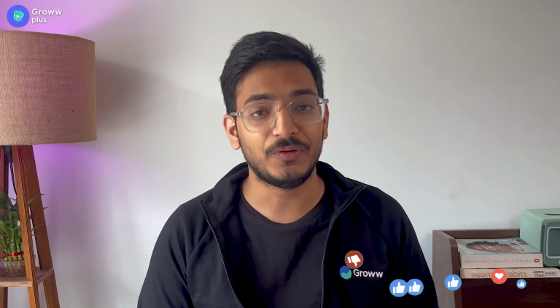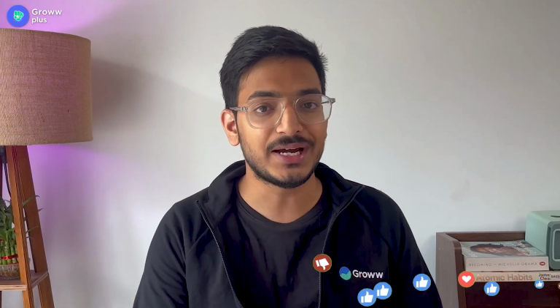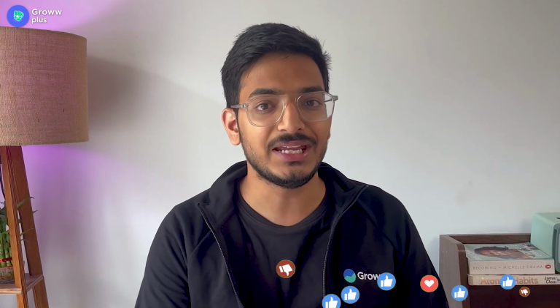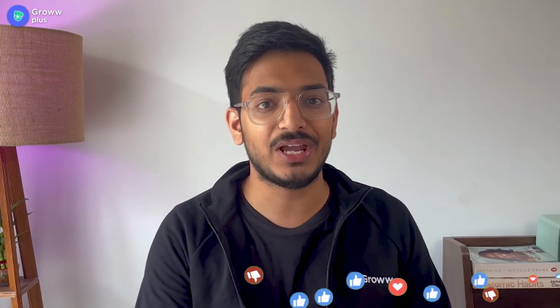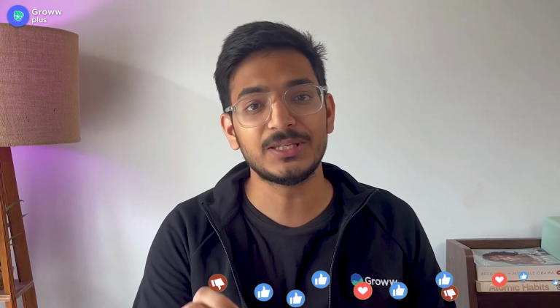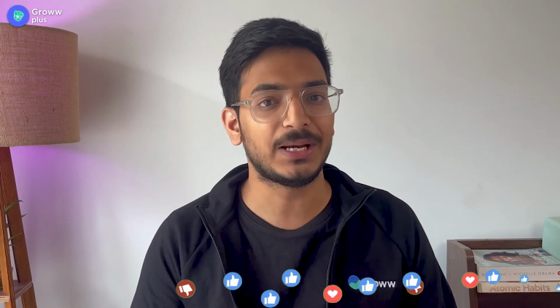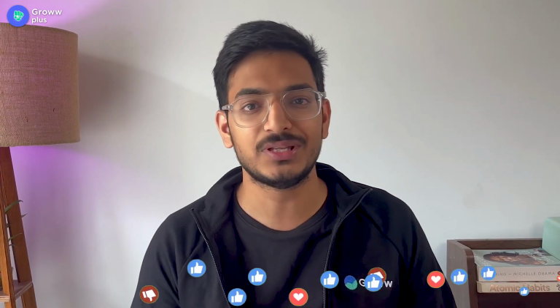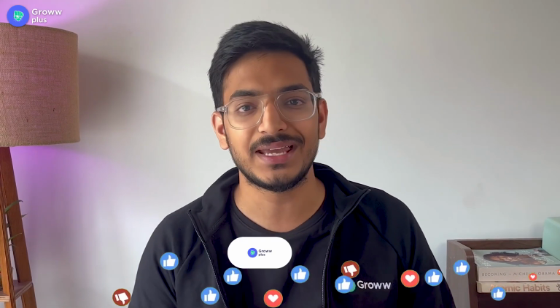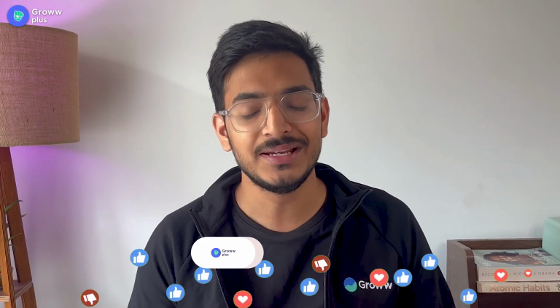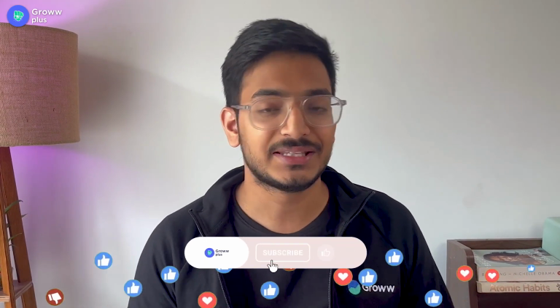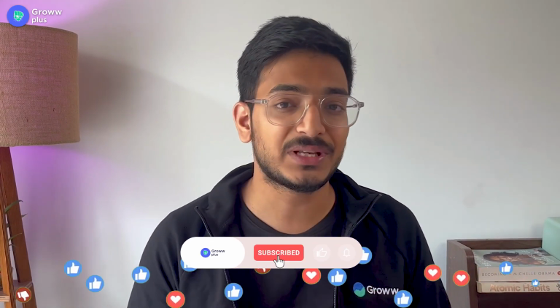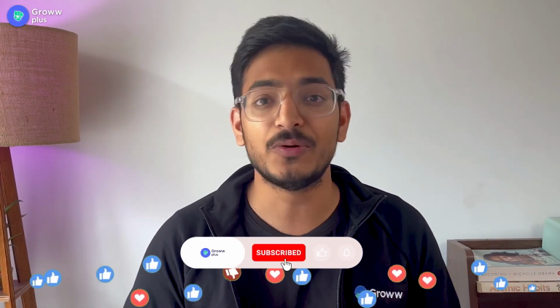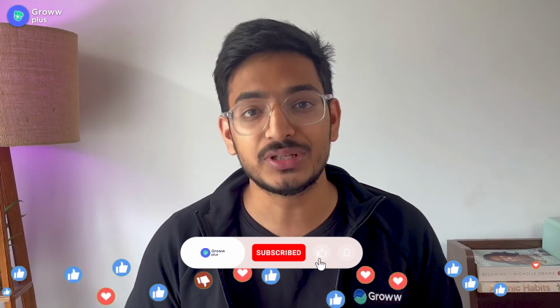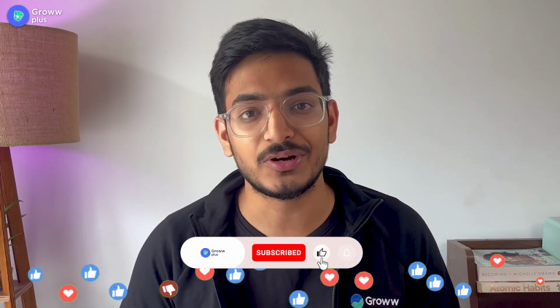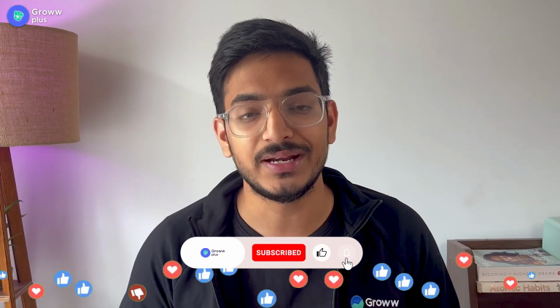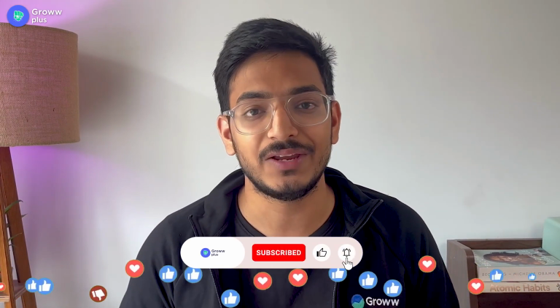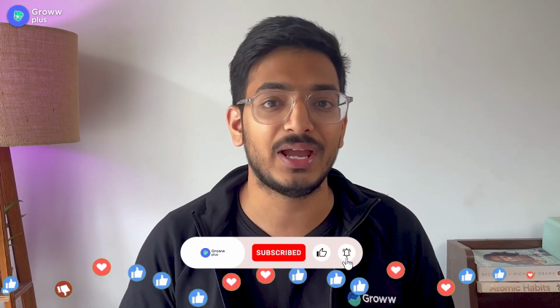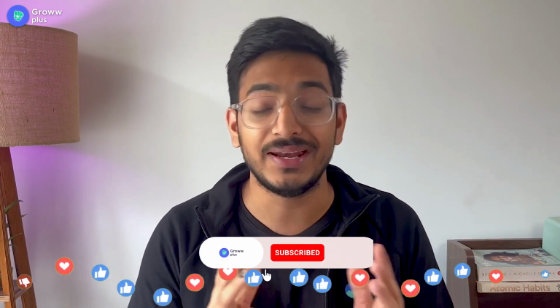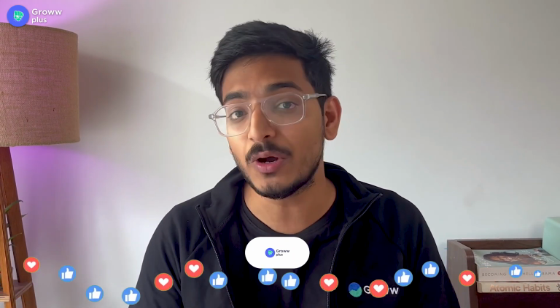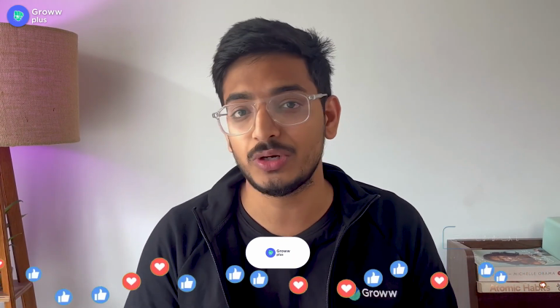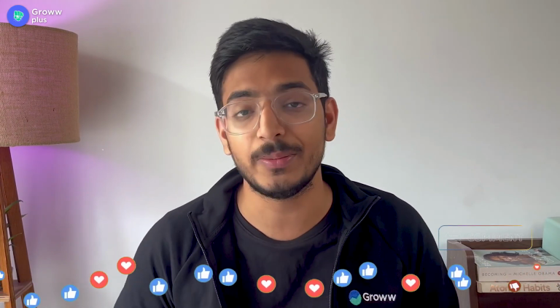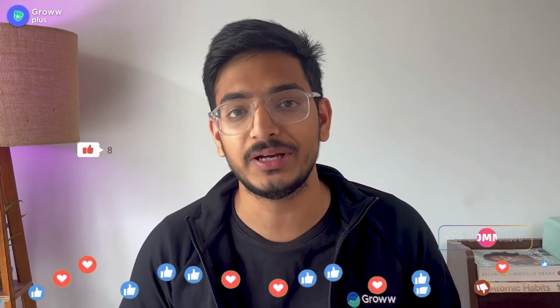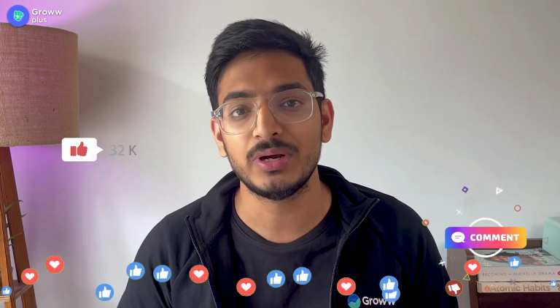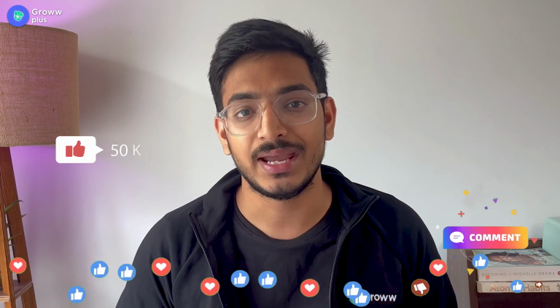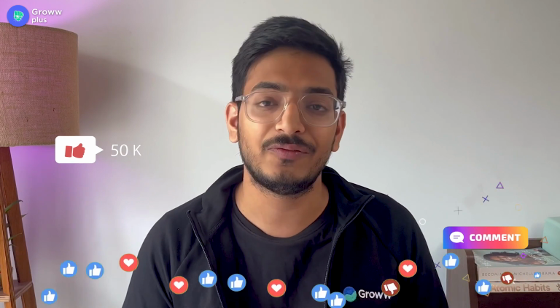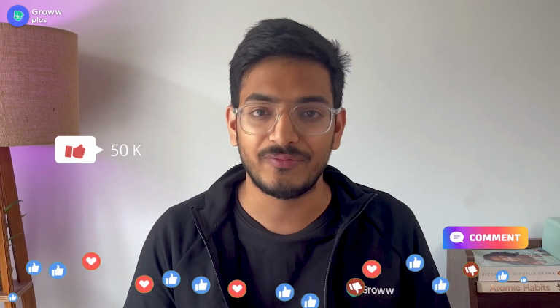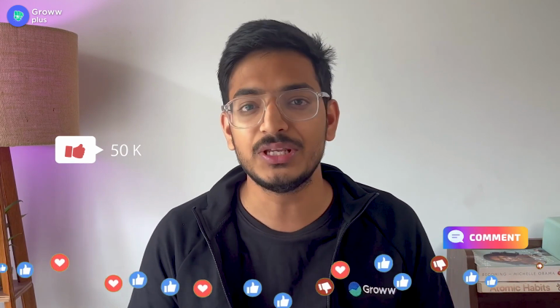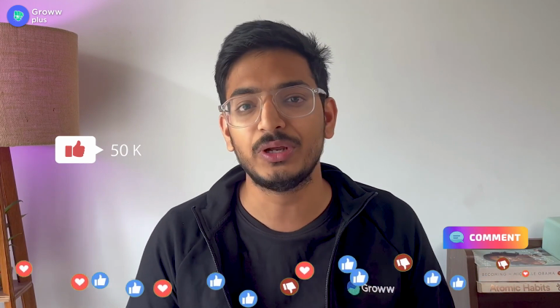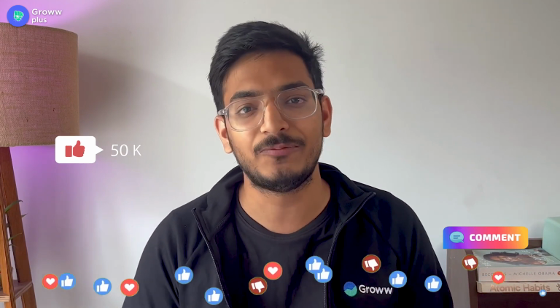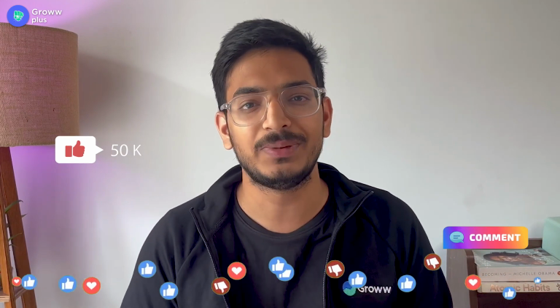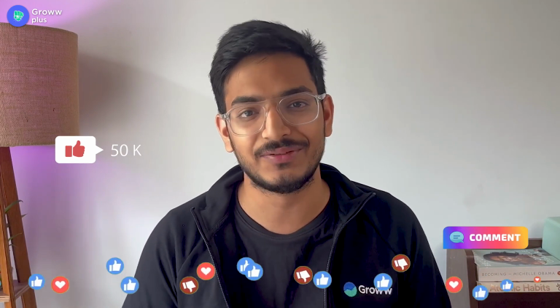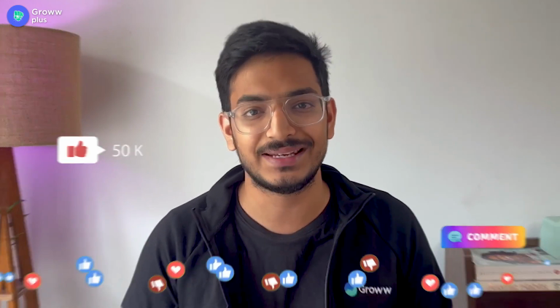Before starting, if you haven't subscribed to this channel, subscribe for more such content. If you have any doubt, do comment it out. And if you found this video helpful, please give us a like.